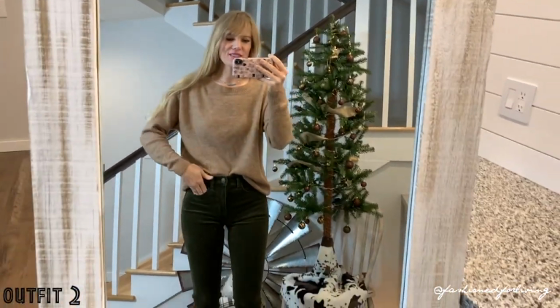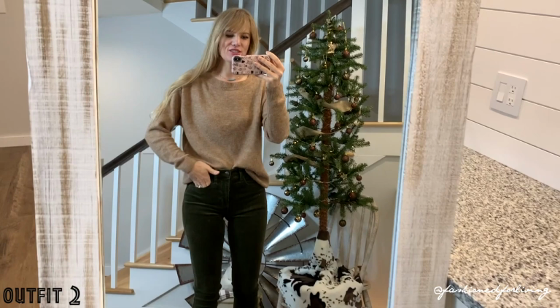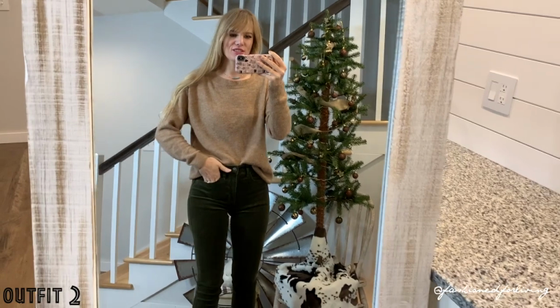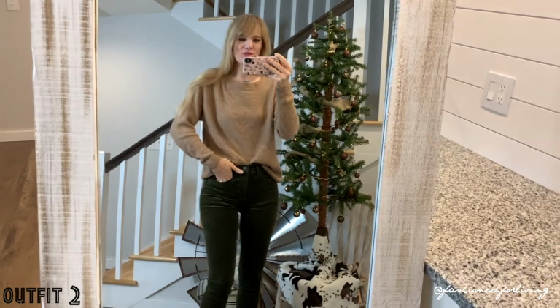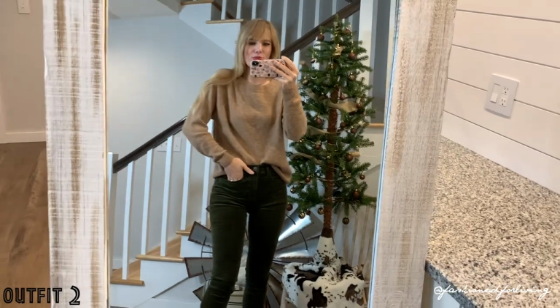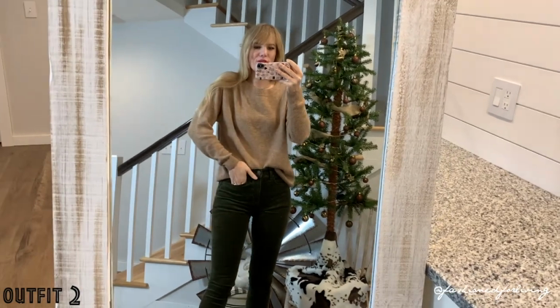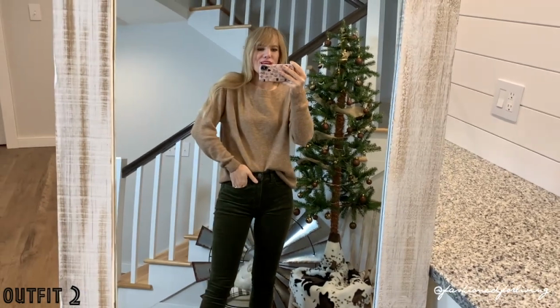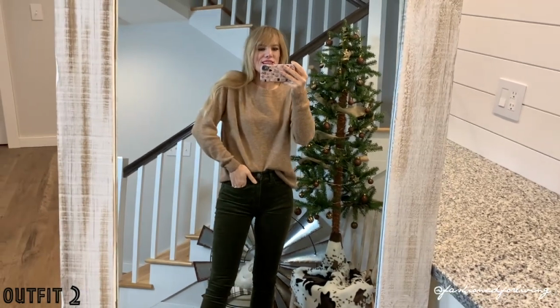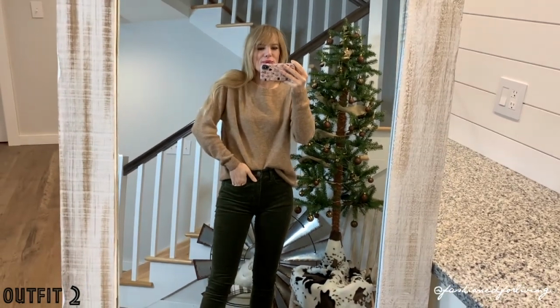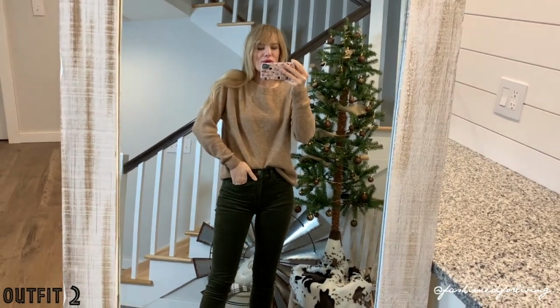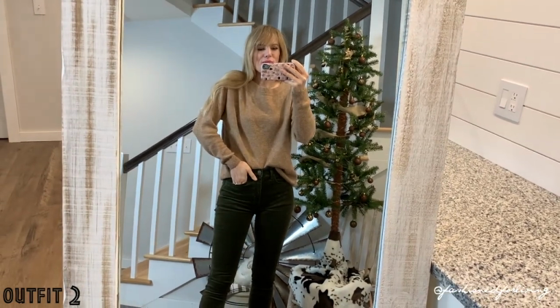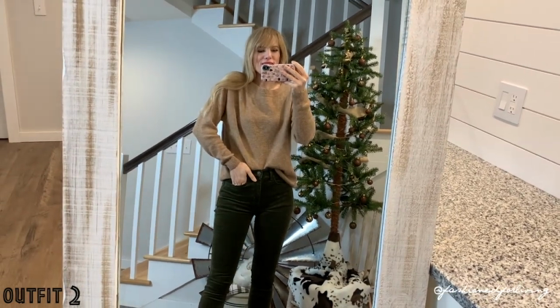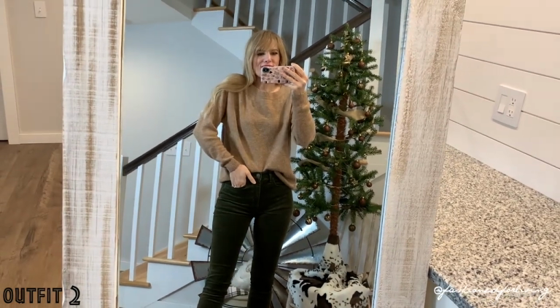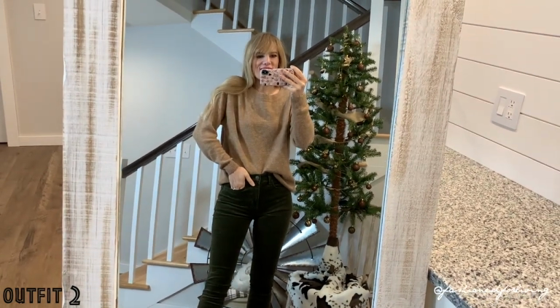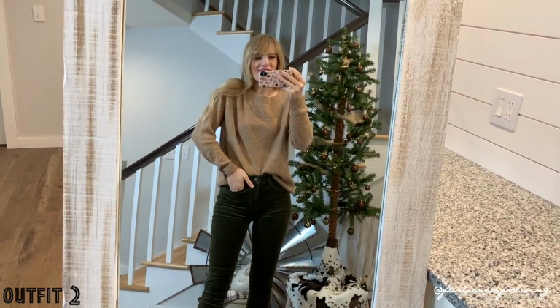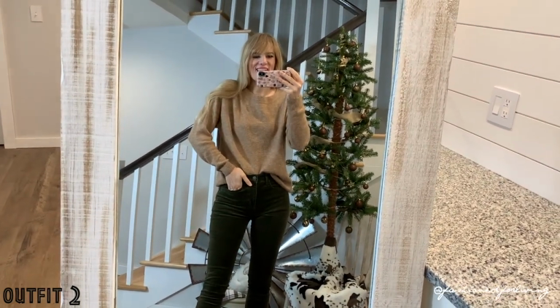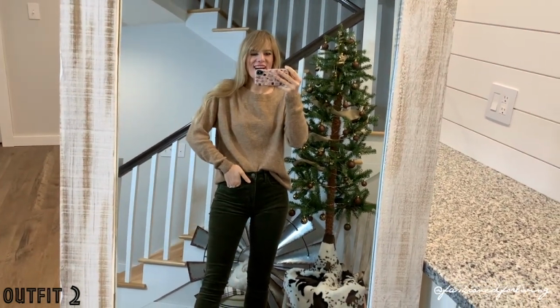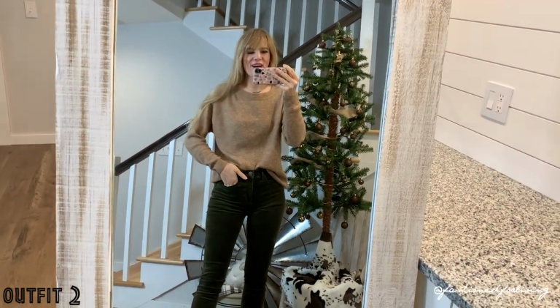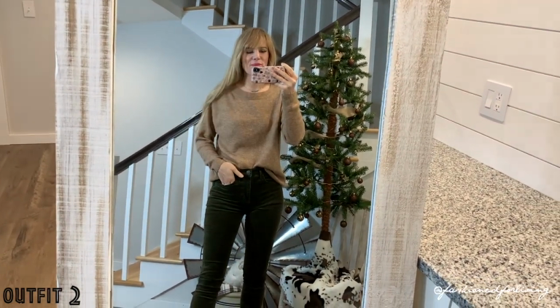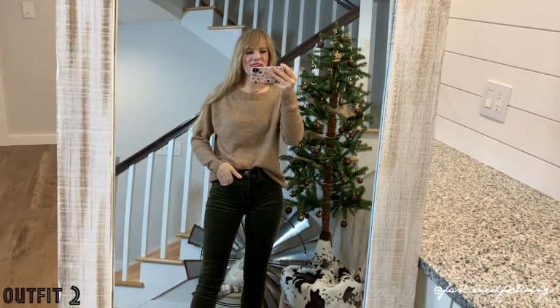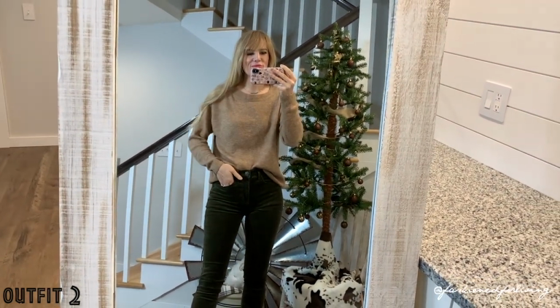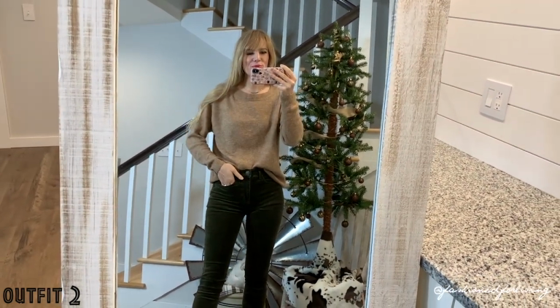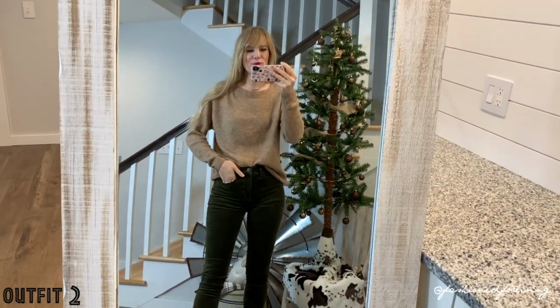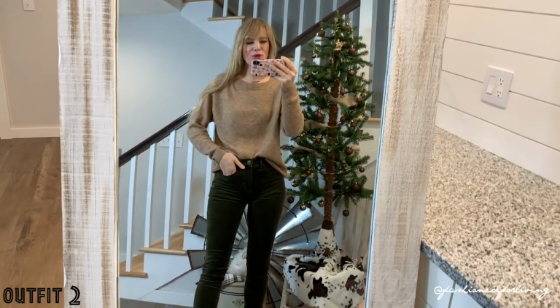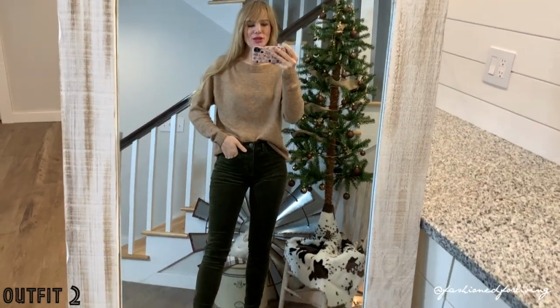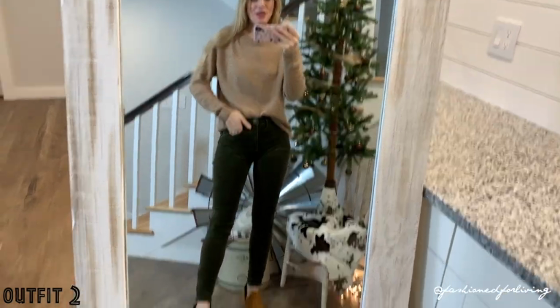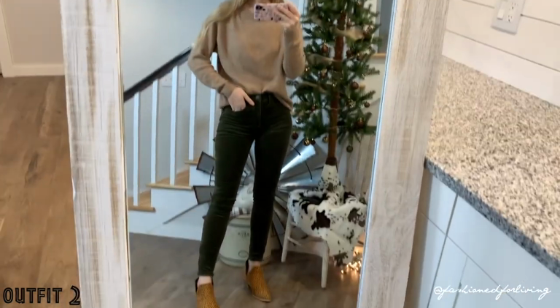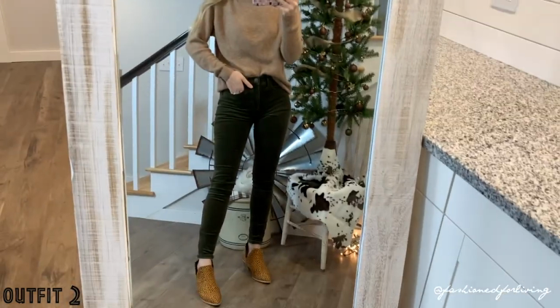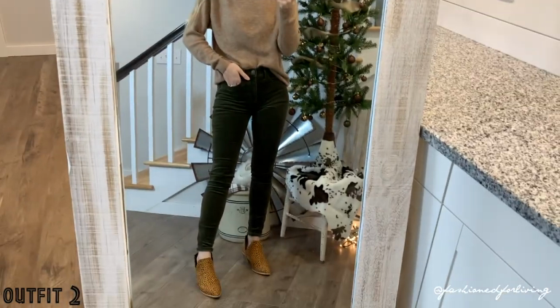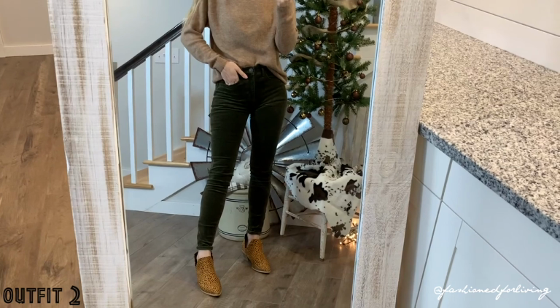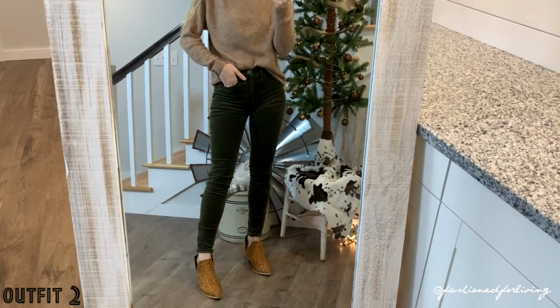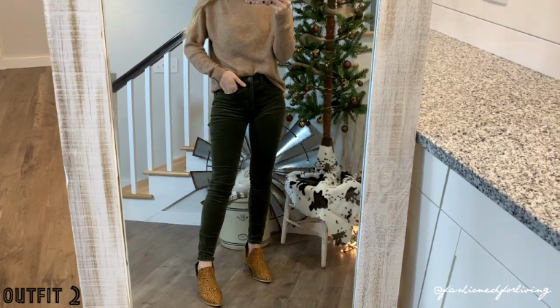This is just a super simple, basic, comfortable, put-together outfit.